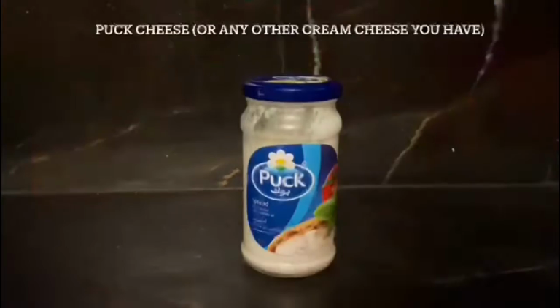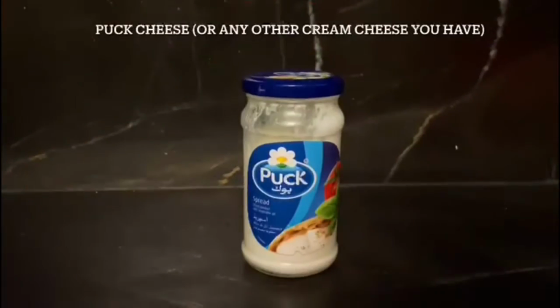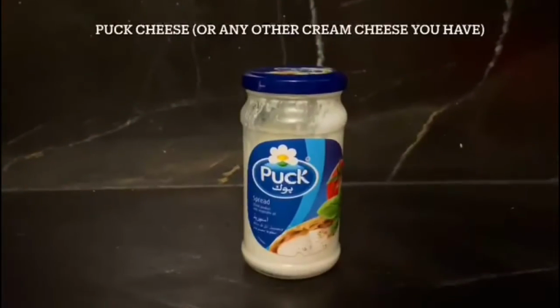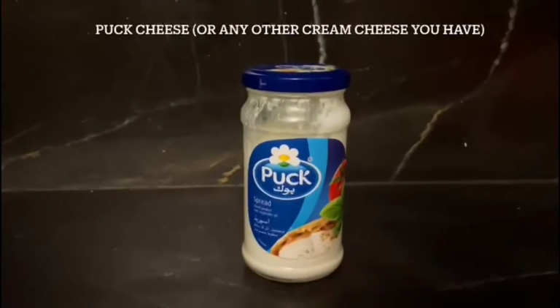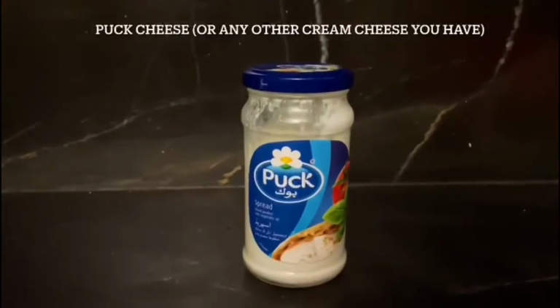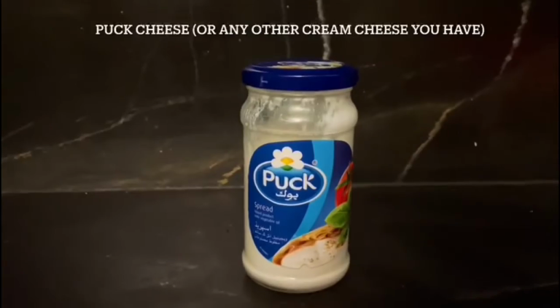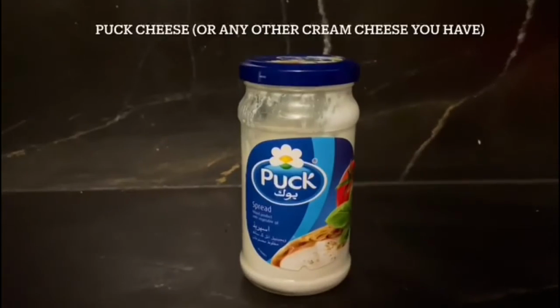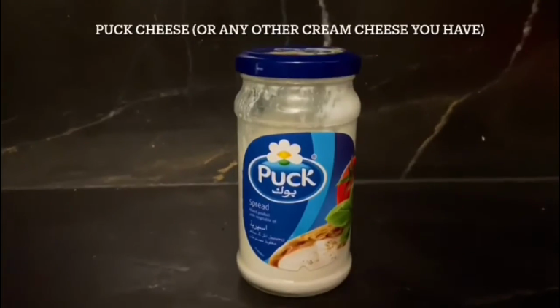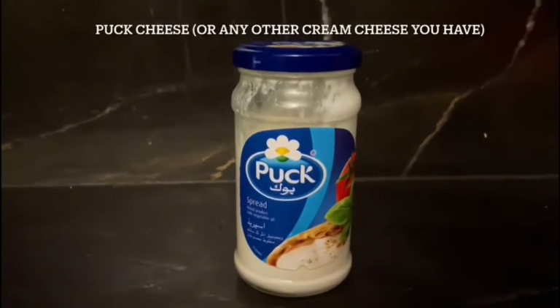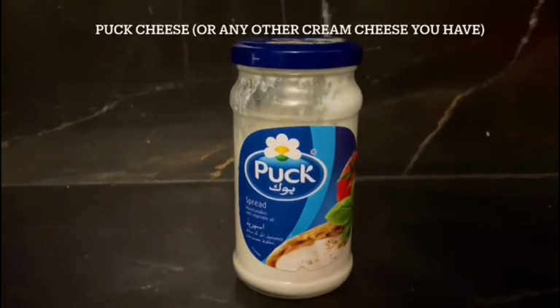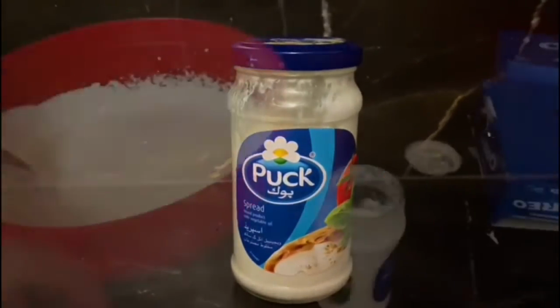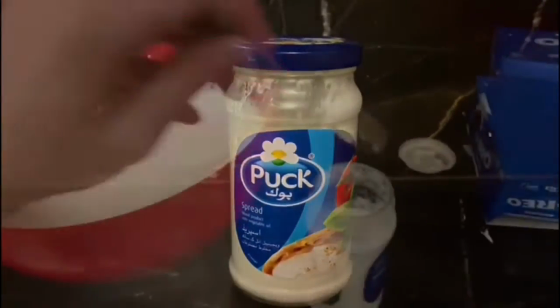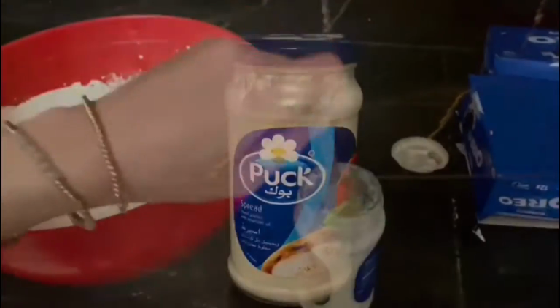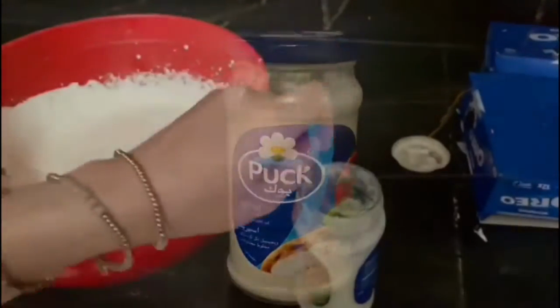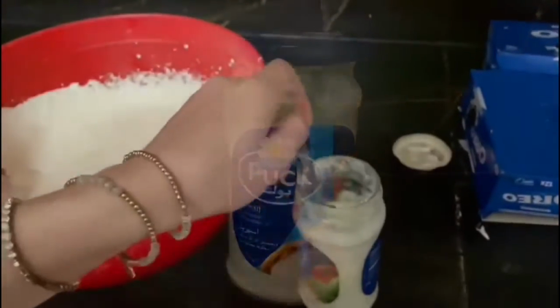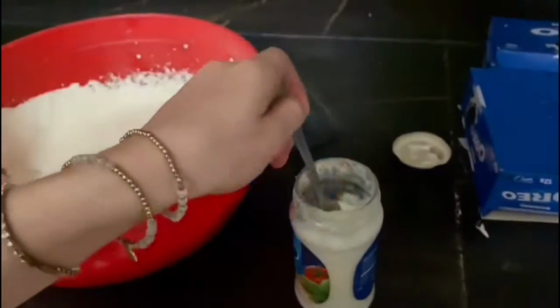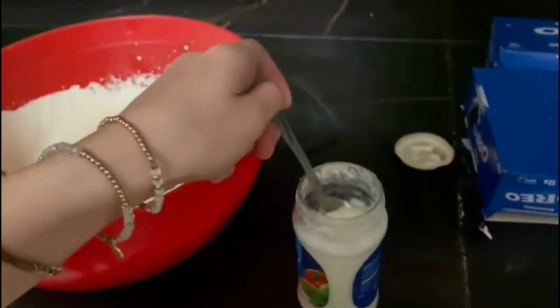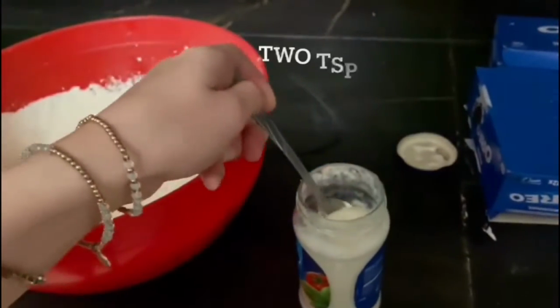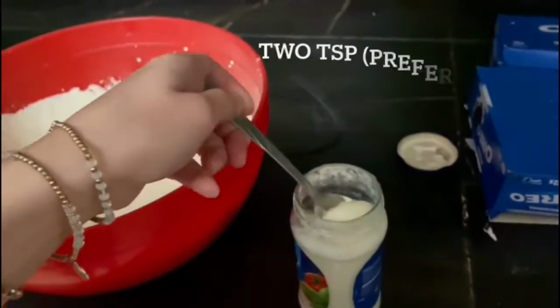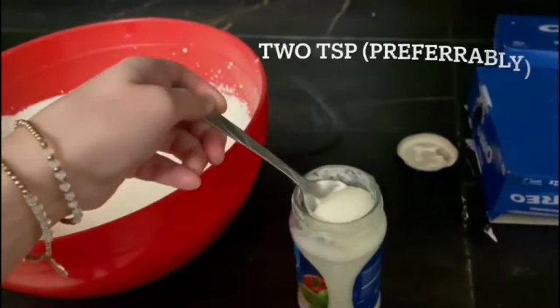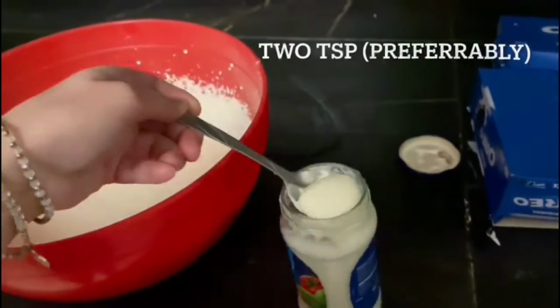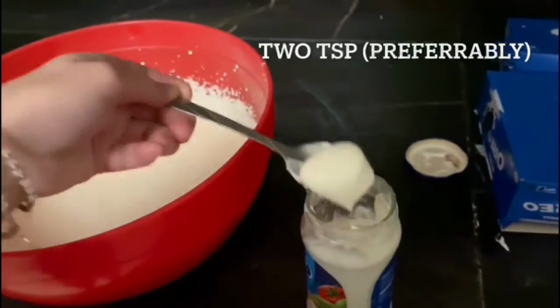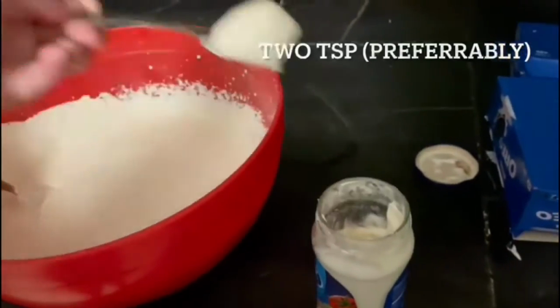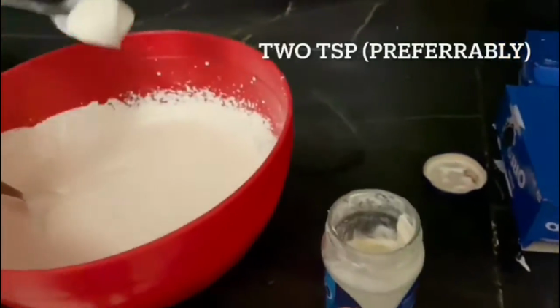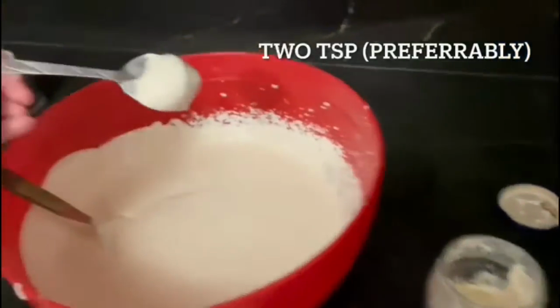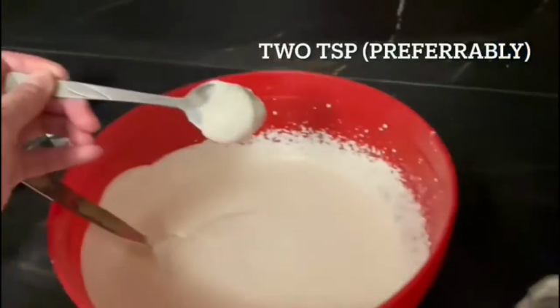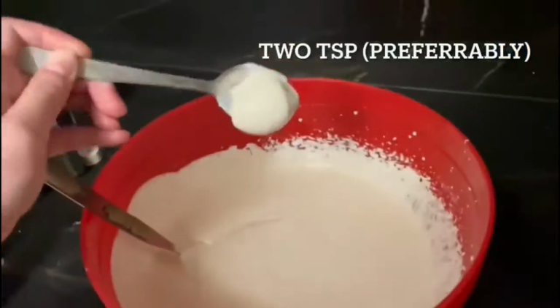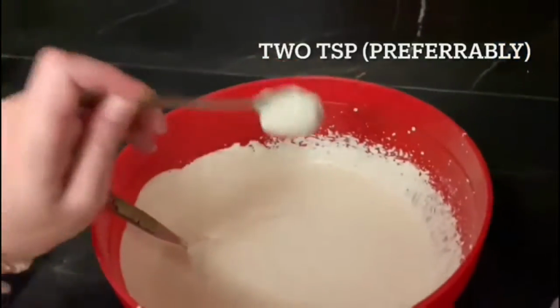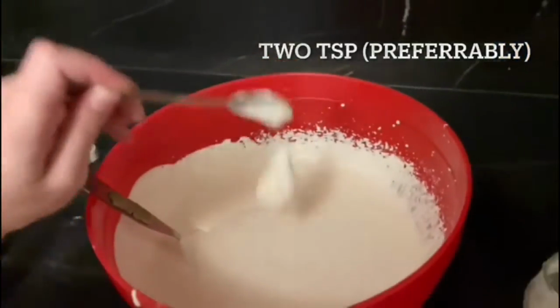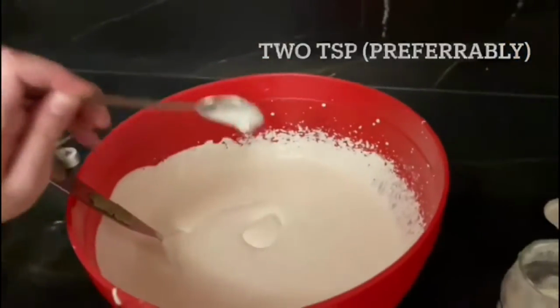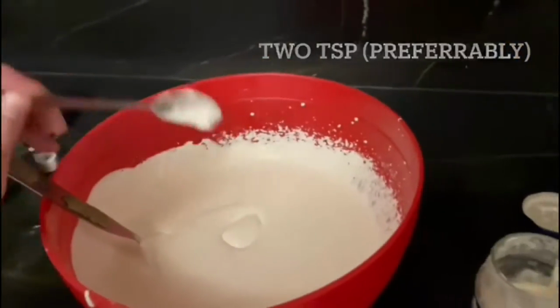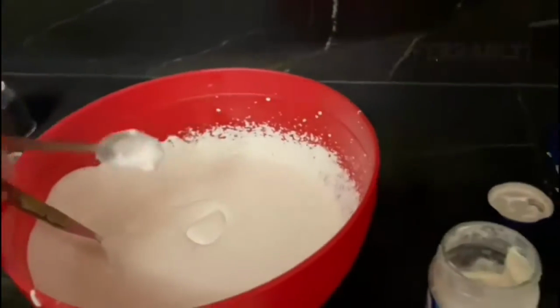Once that is done, we will be adding two tablespoons of cream cheese, or any other cream cheese that you might have.